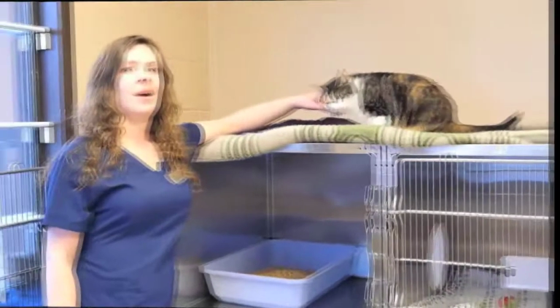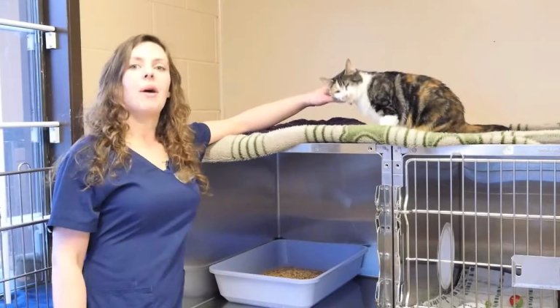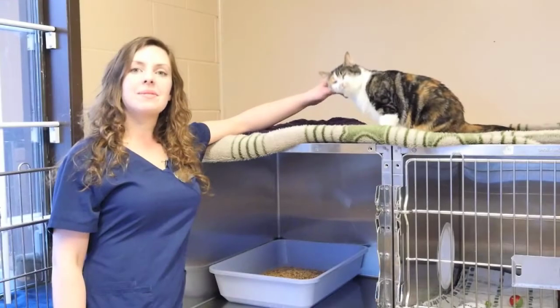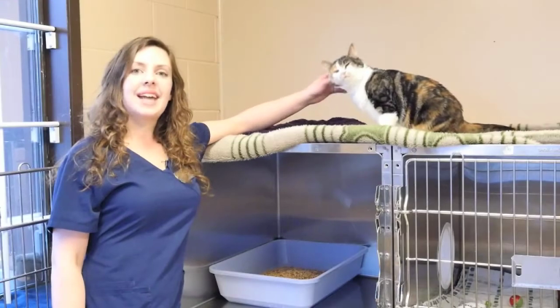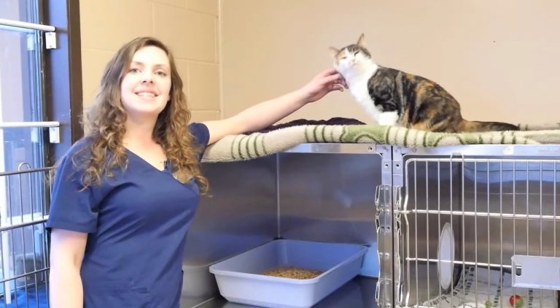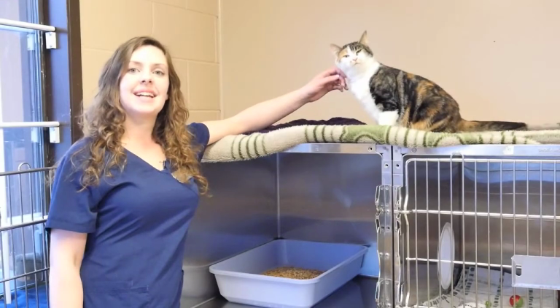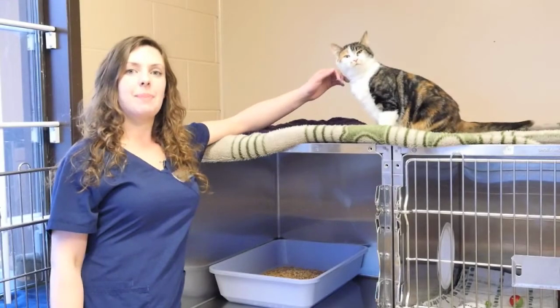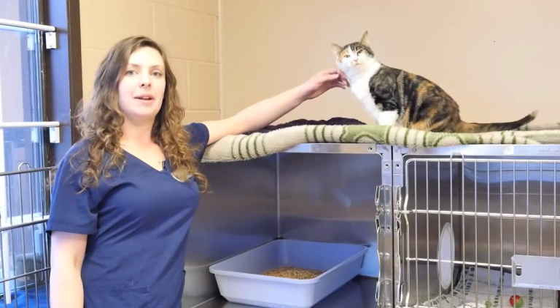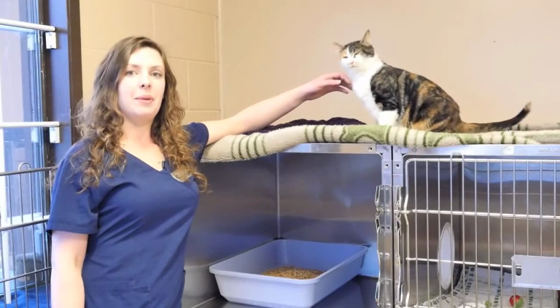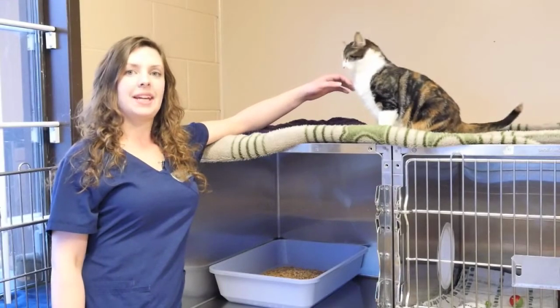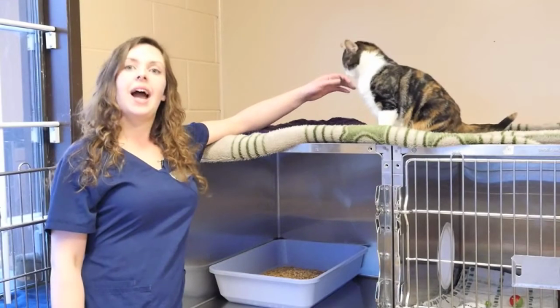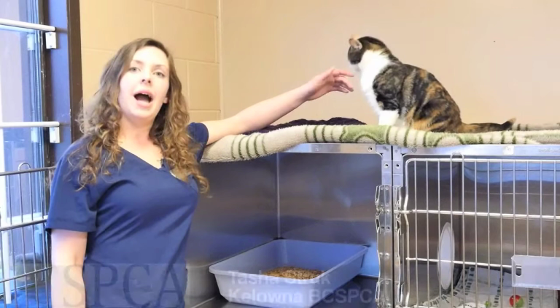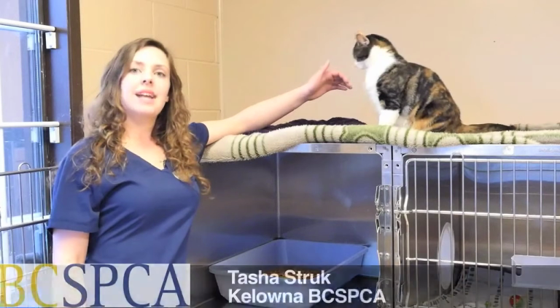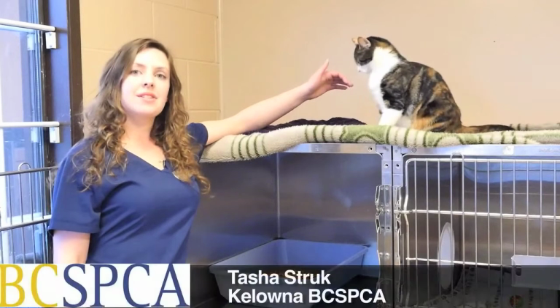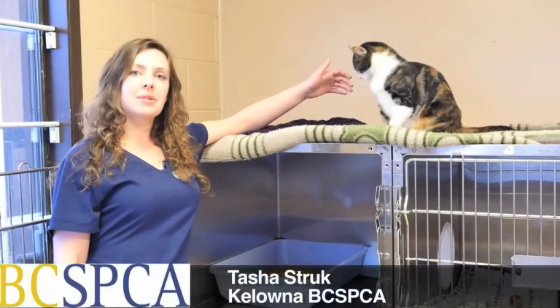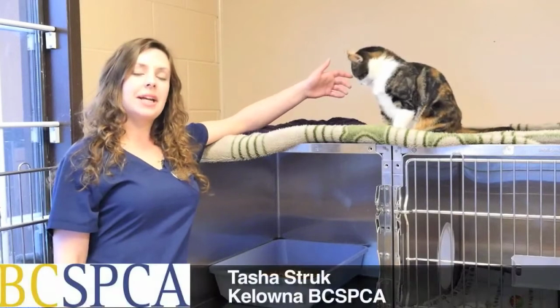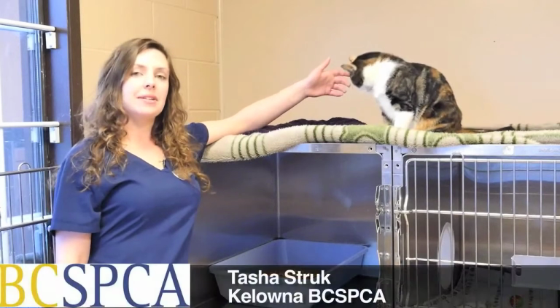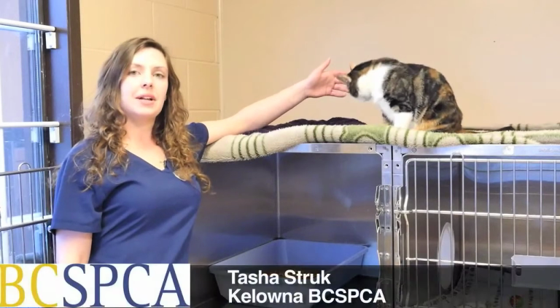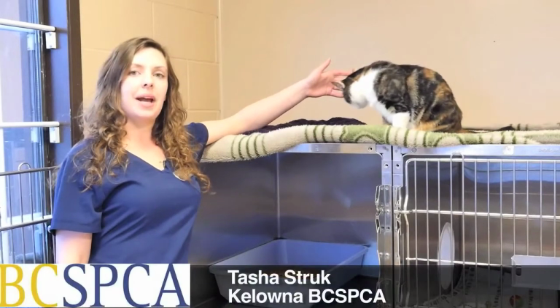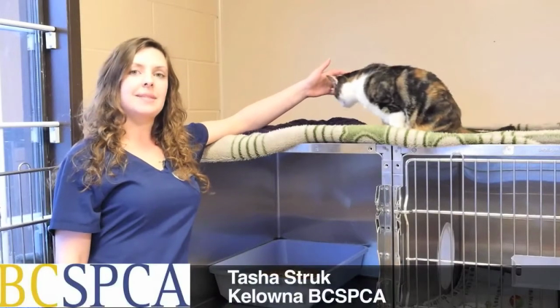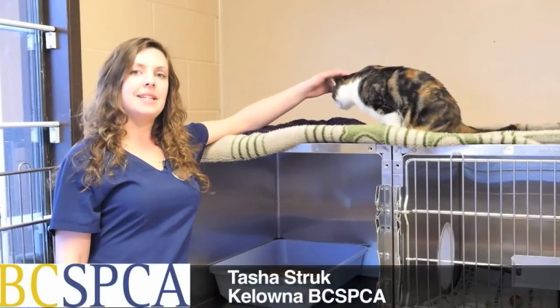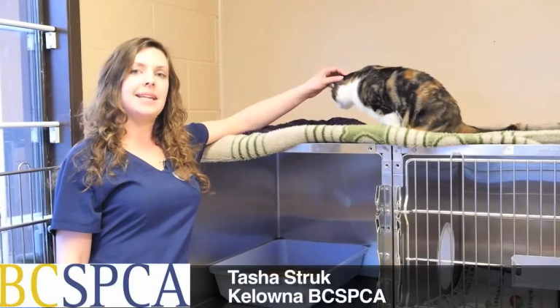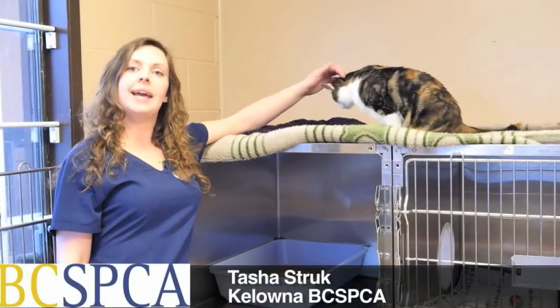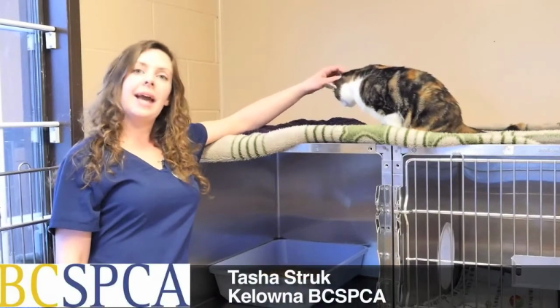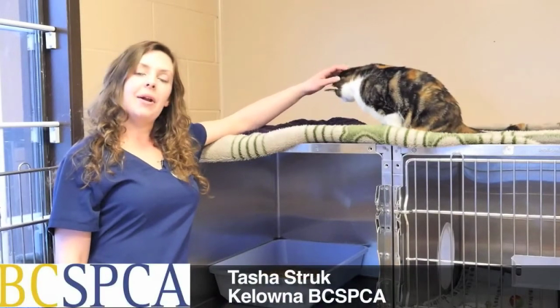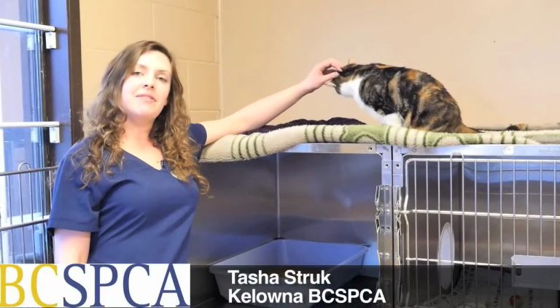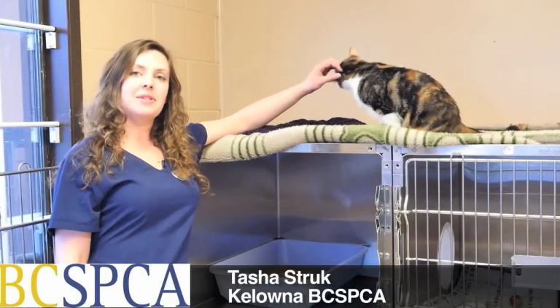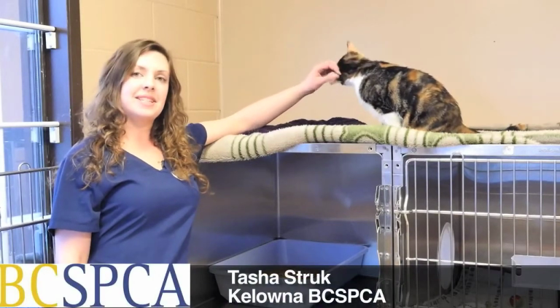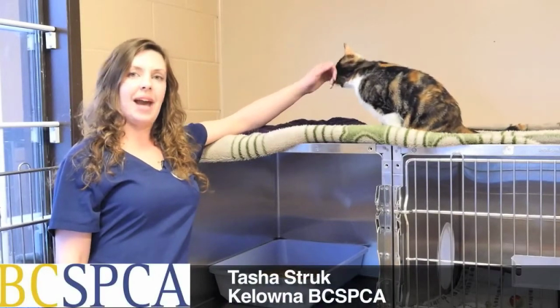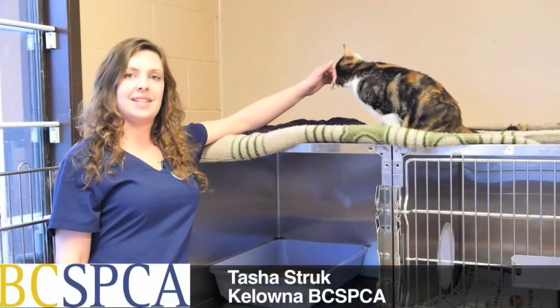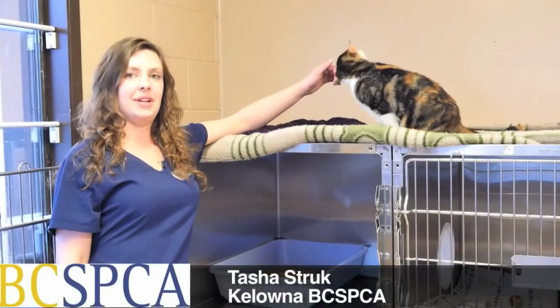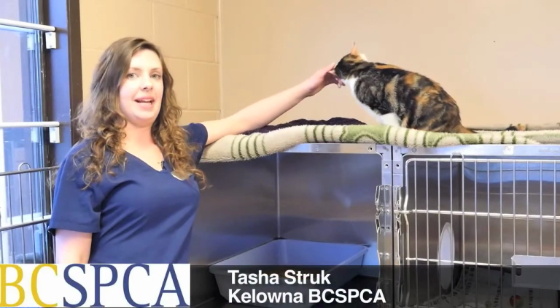Welcome to CatsNet's Pet of the Week. I'm Tasha Strack here at the Kona SPCA and I'll be featuring some cats for you today.